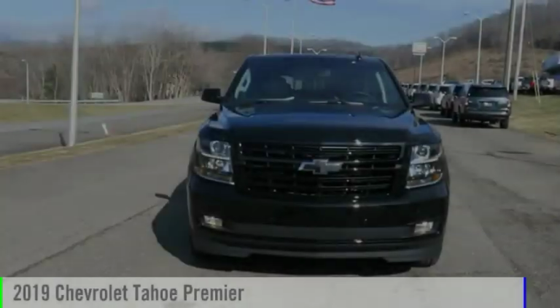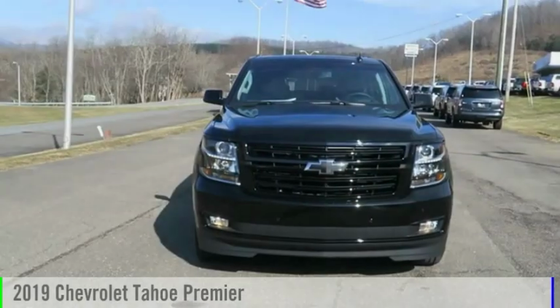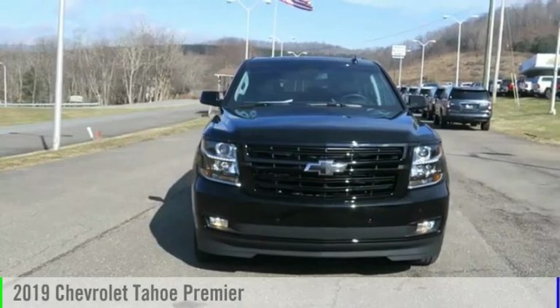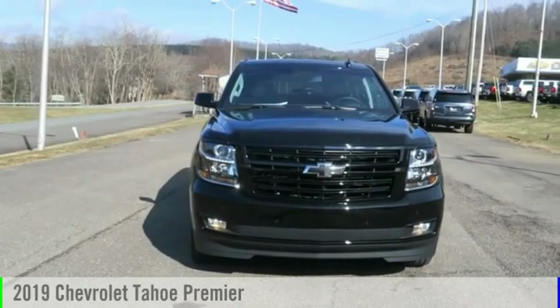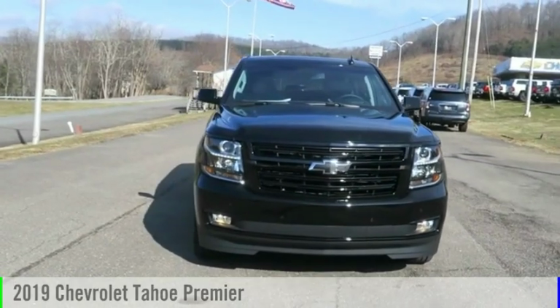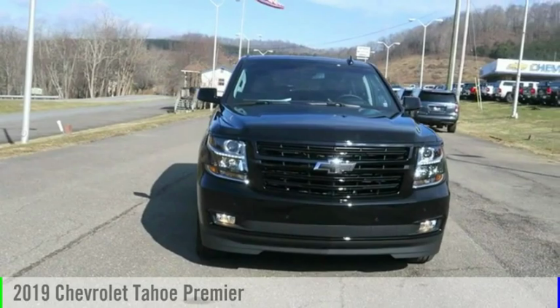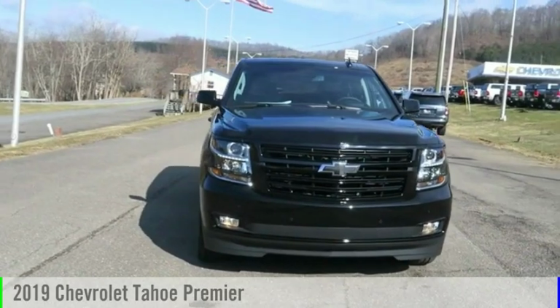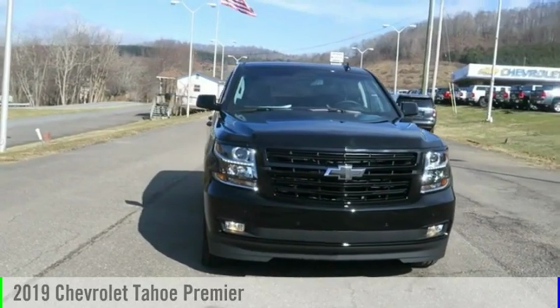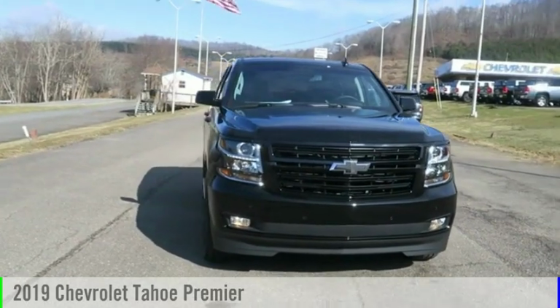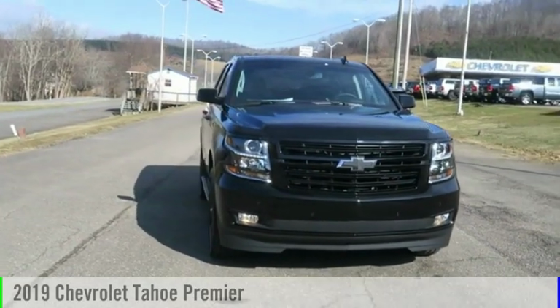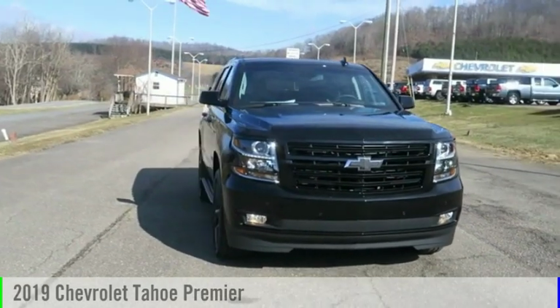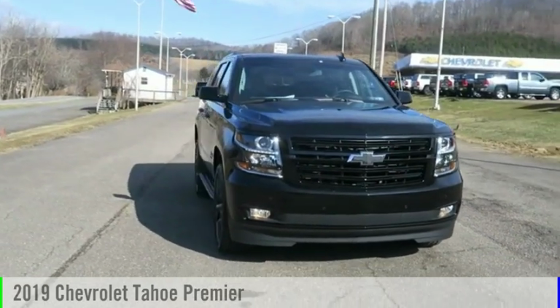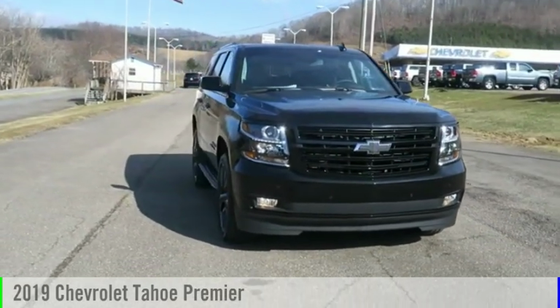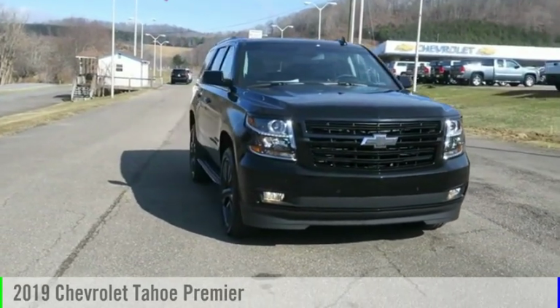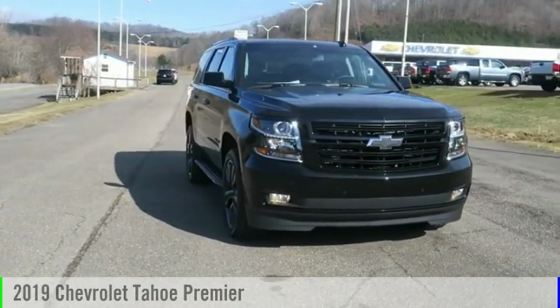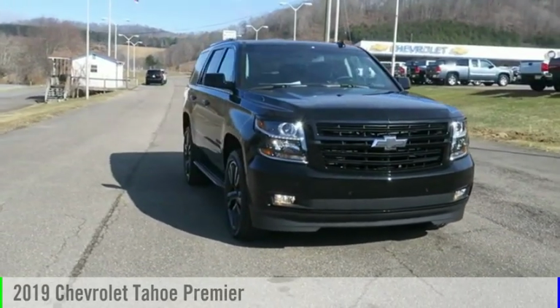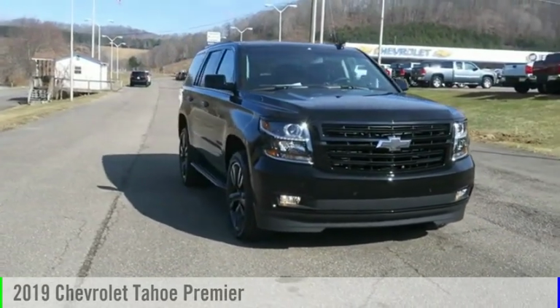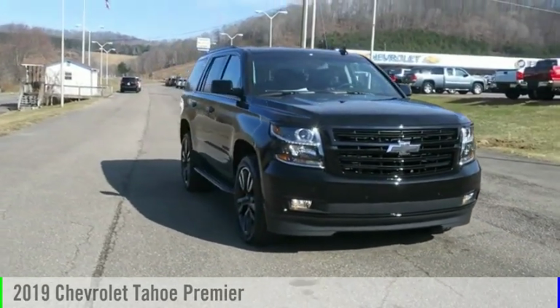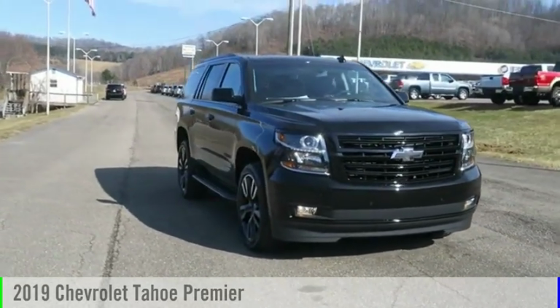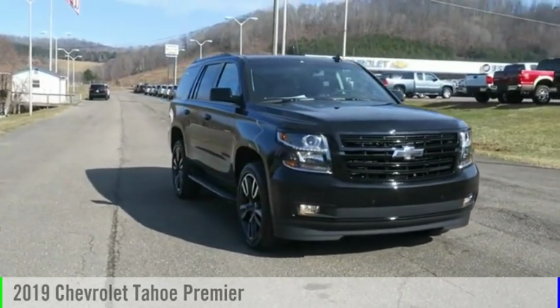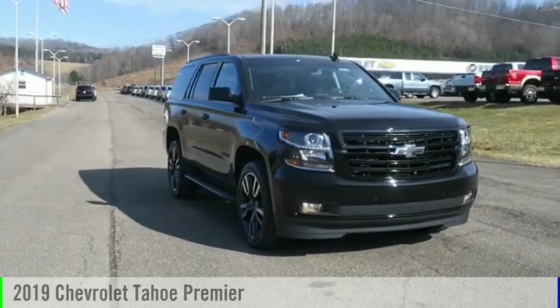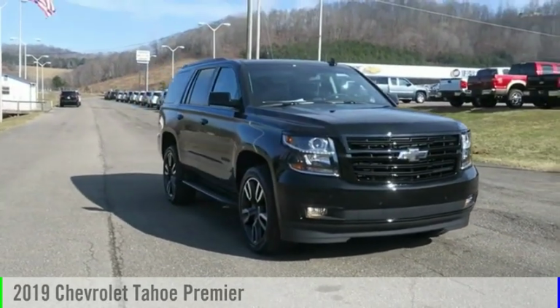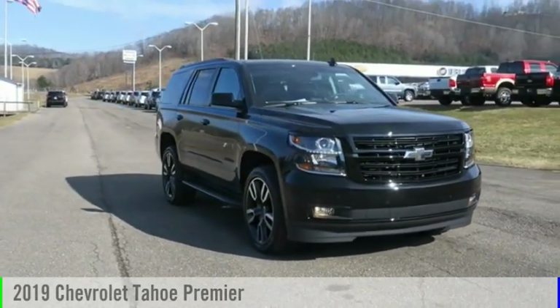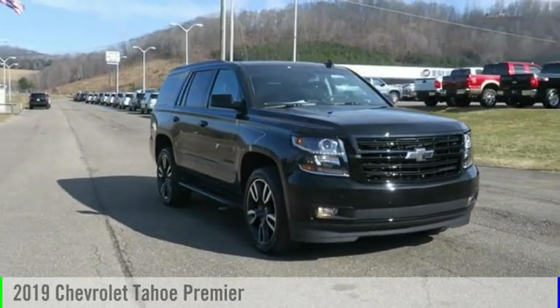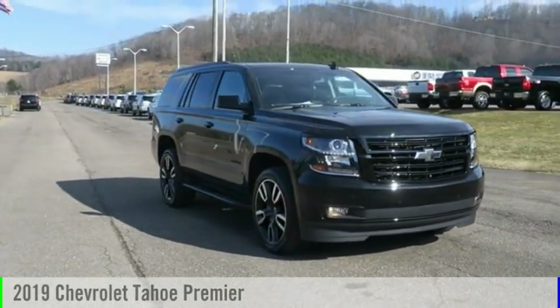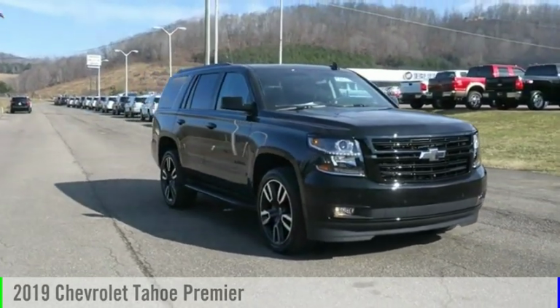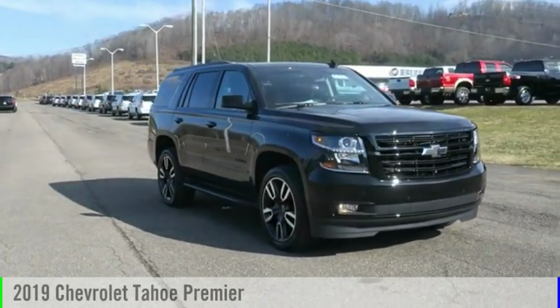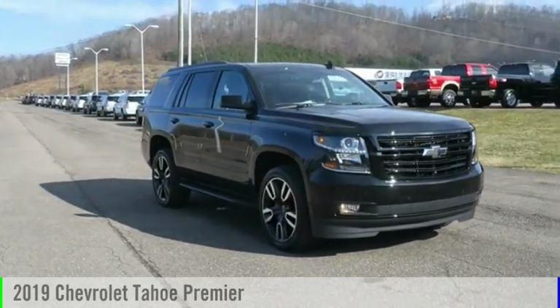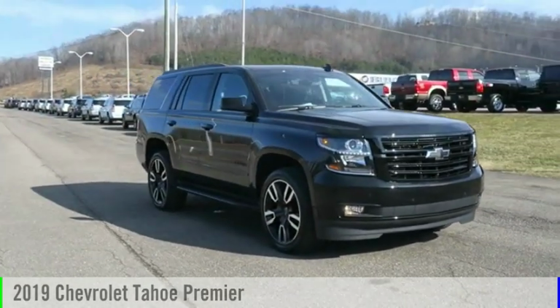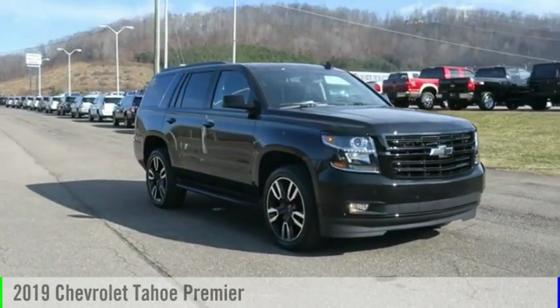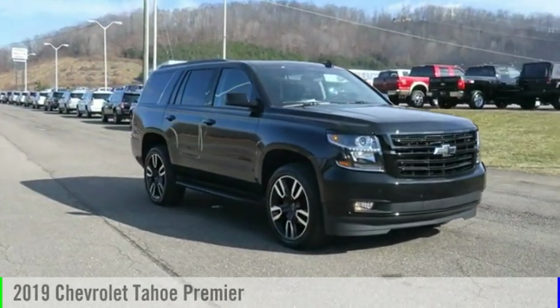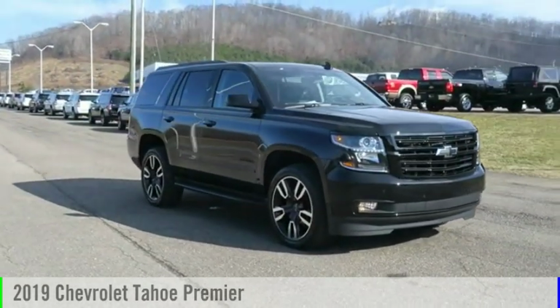Looking for the right vehicle? Check out the 2019 Tahoe.